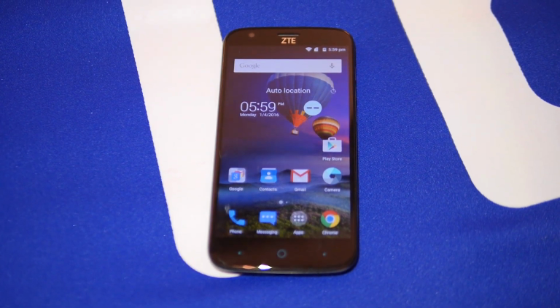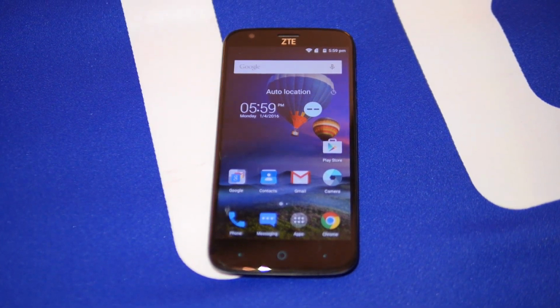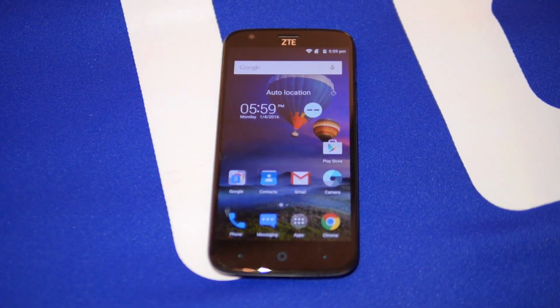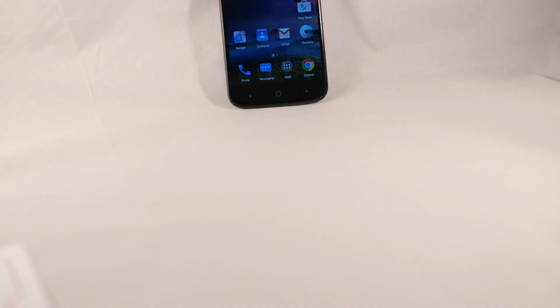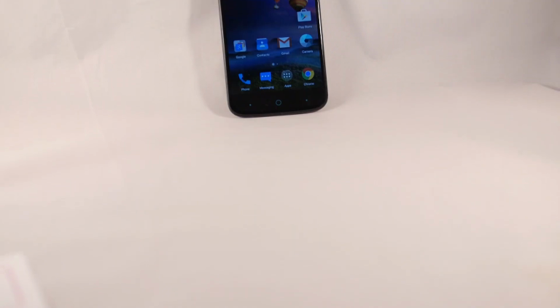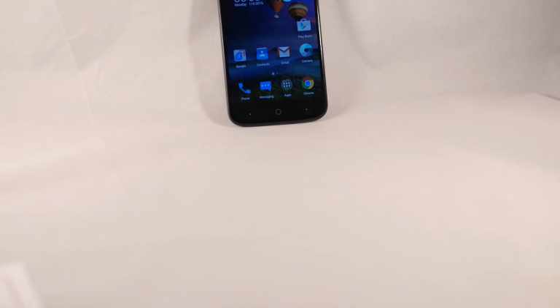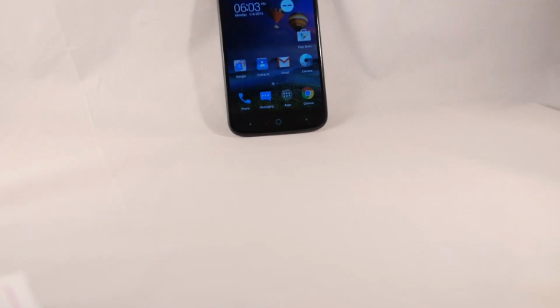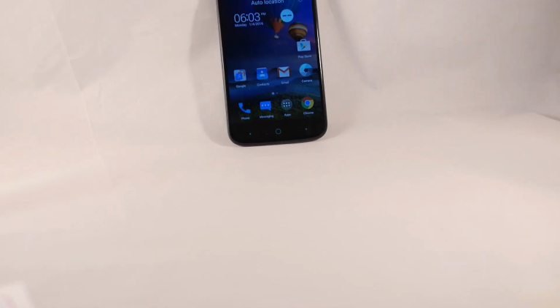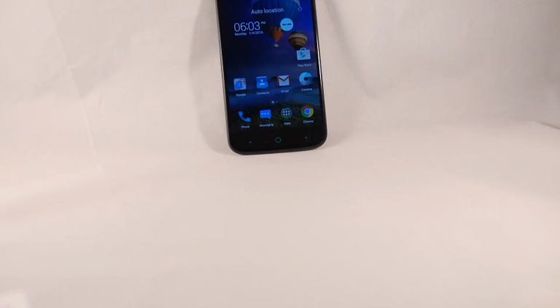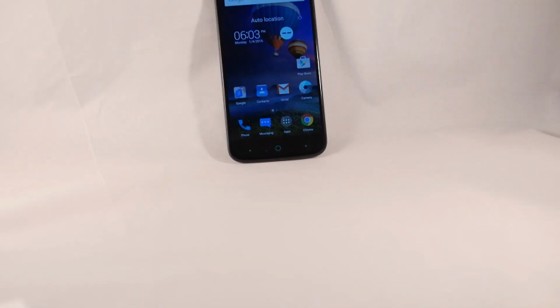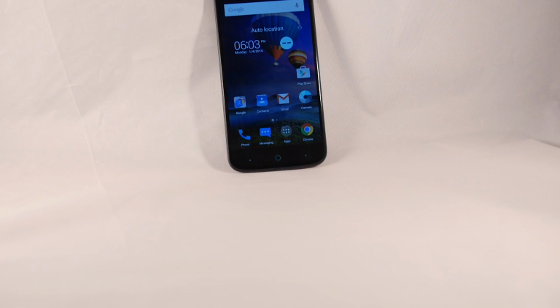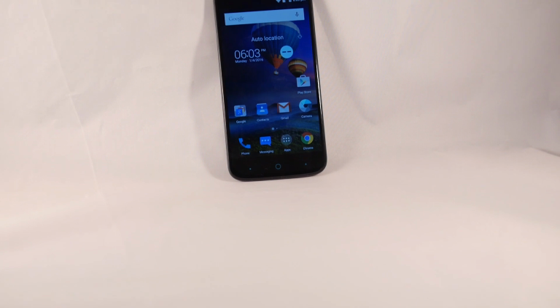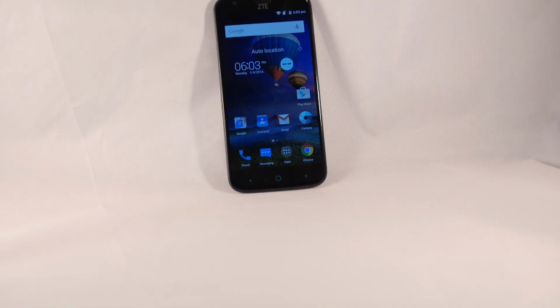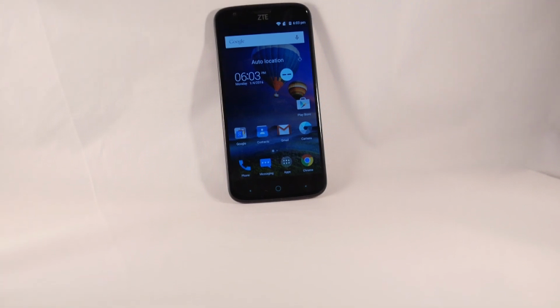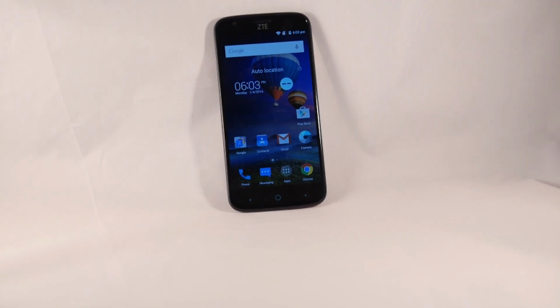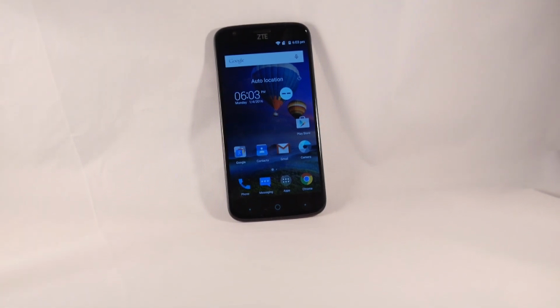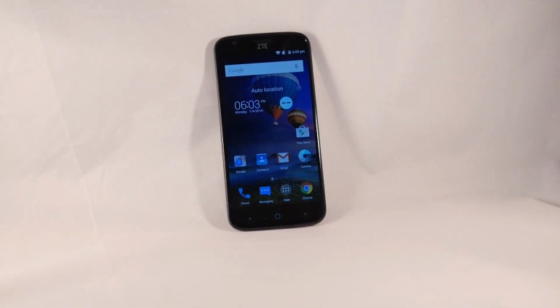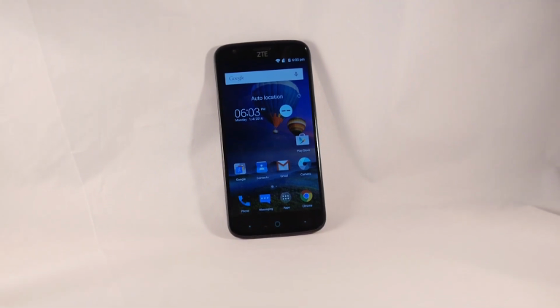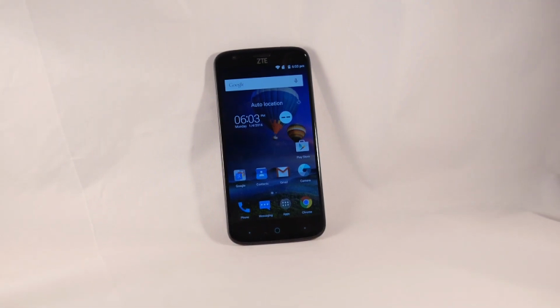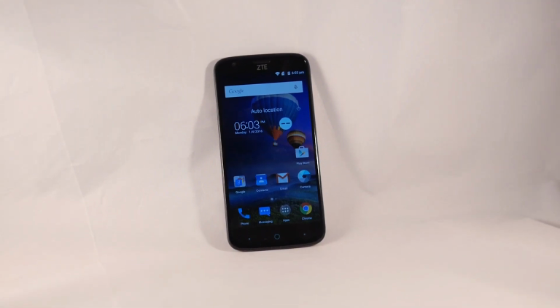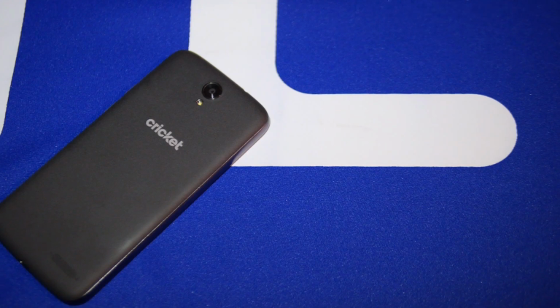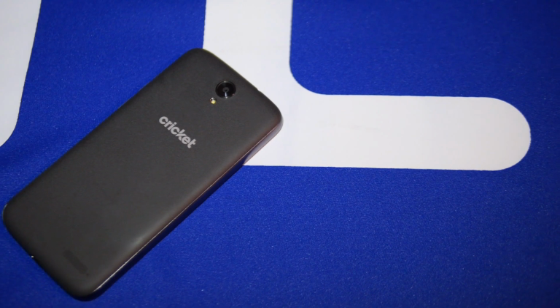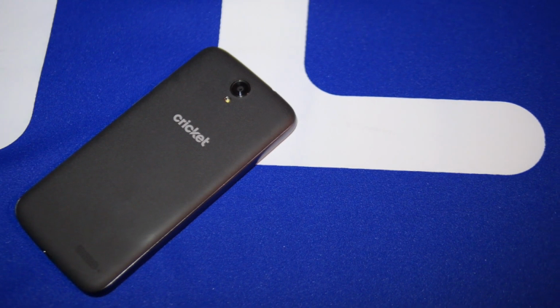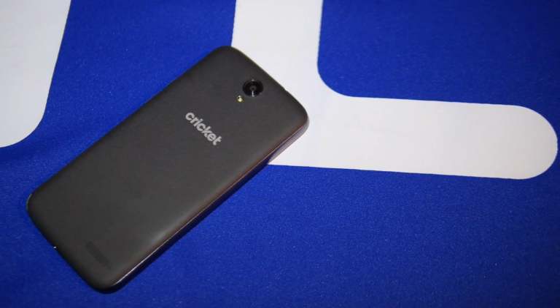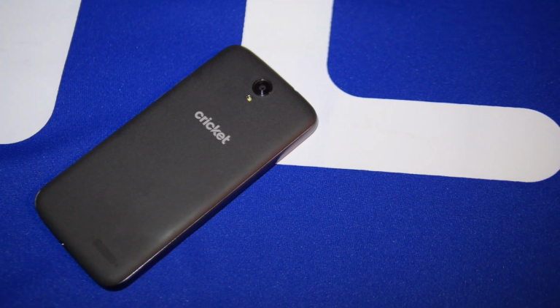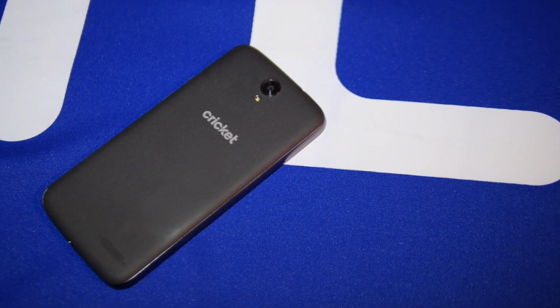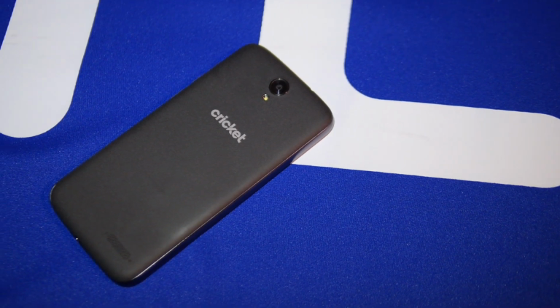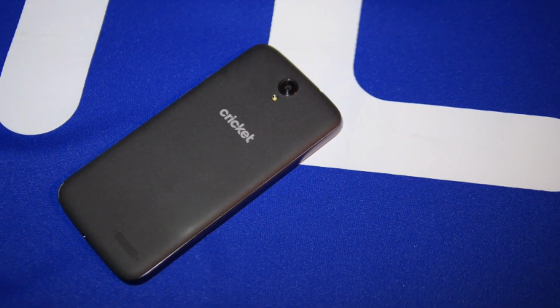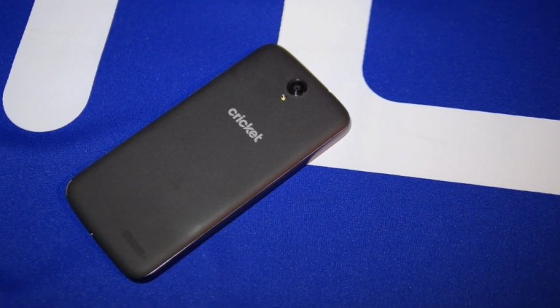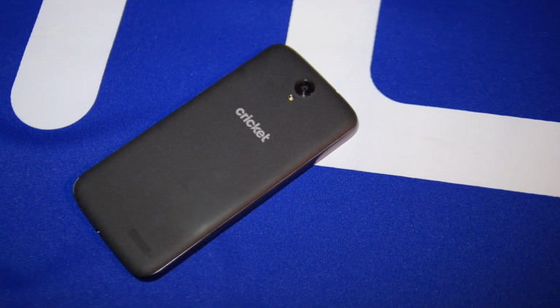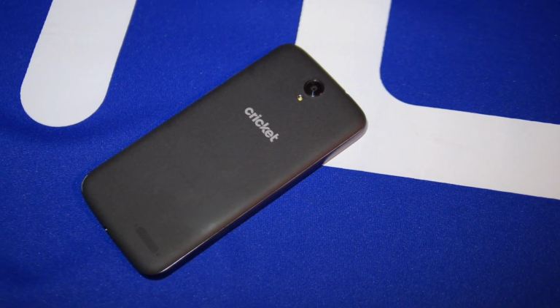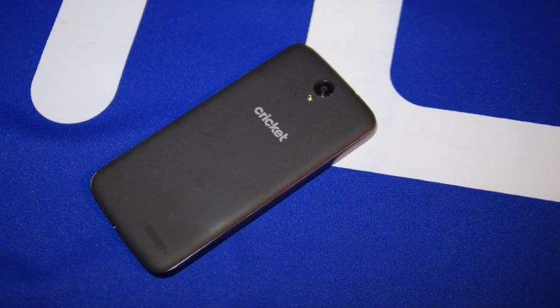So if you guys want to learn more about the ZTE Grand X3, you can check out our website PhoneArena.com. It's John V — thanks for watching.